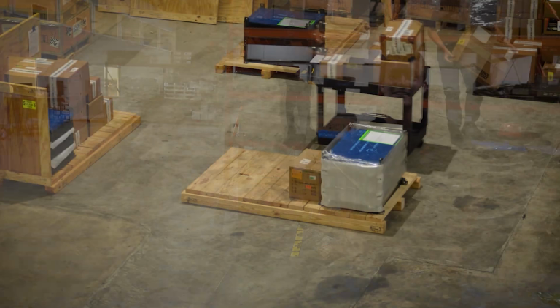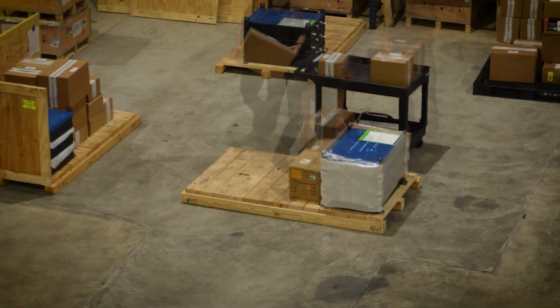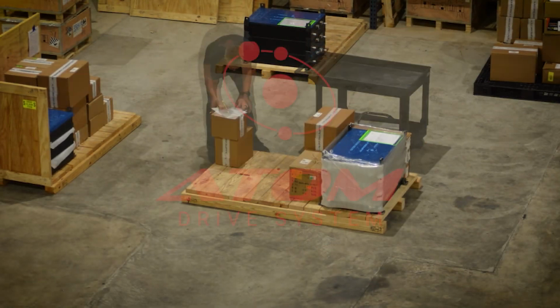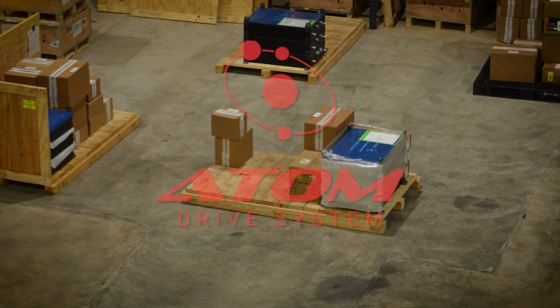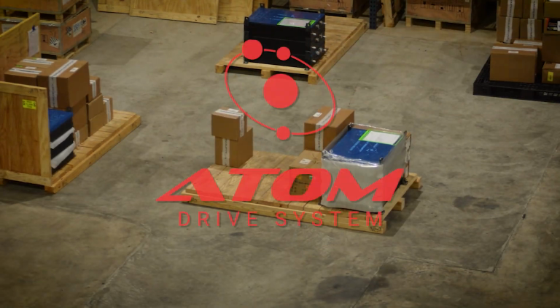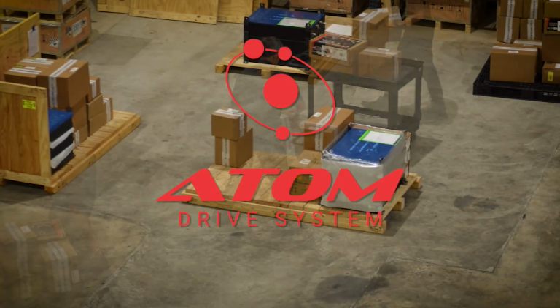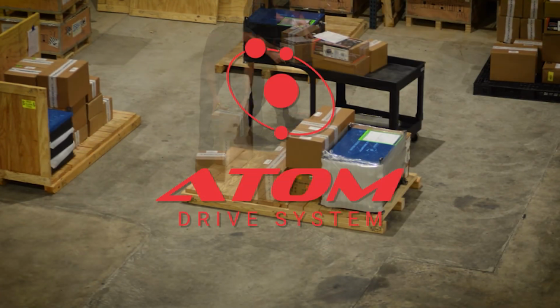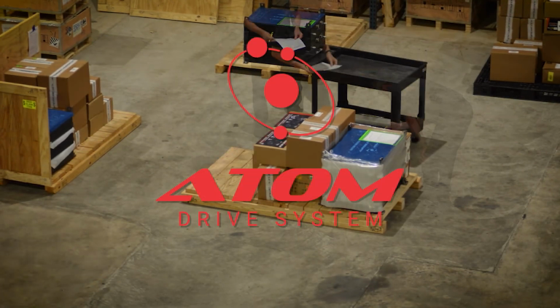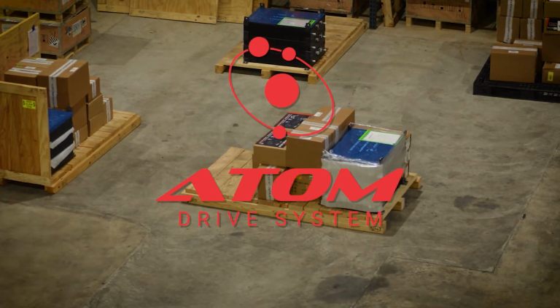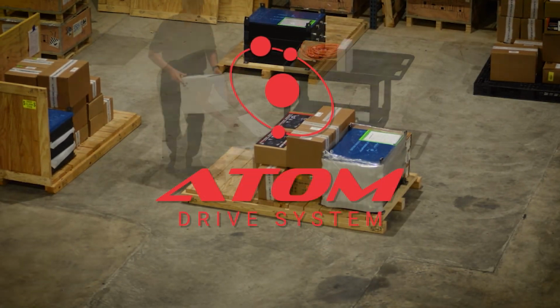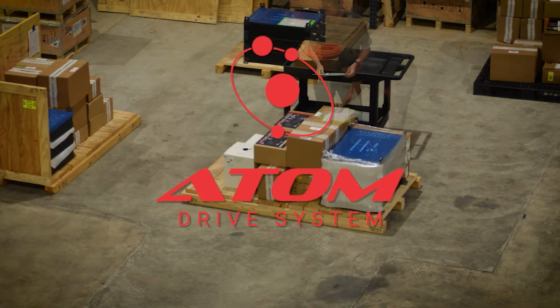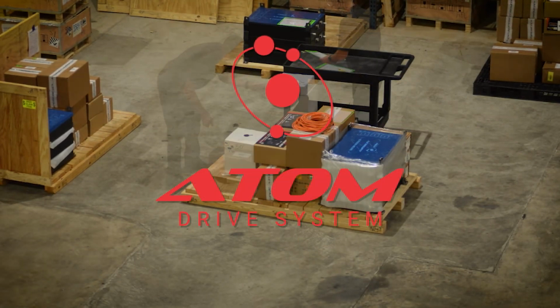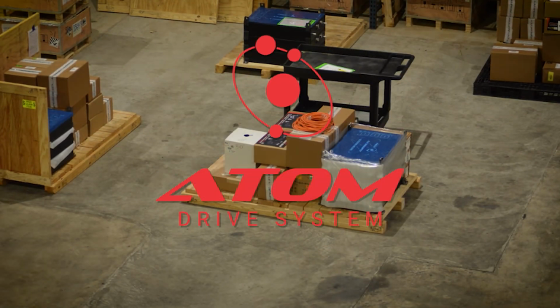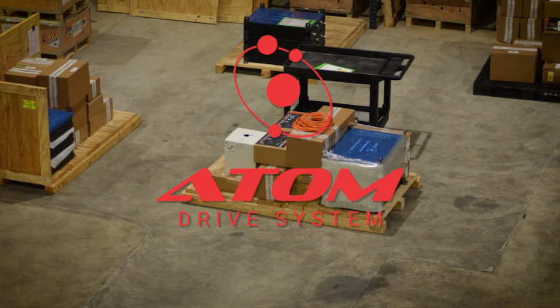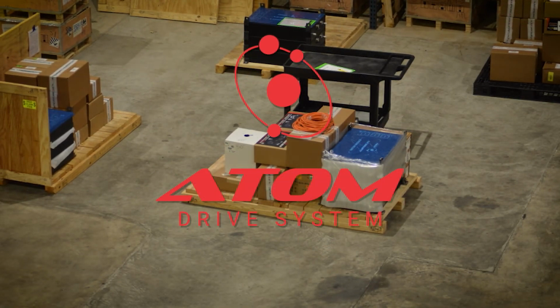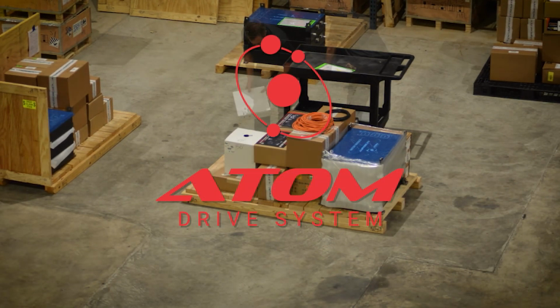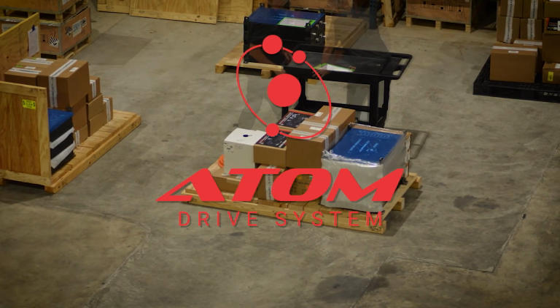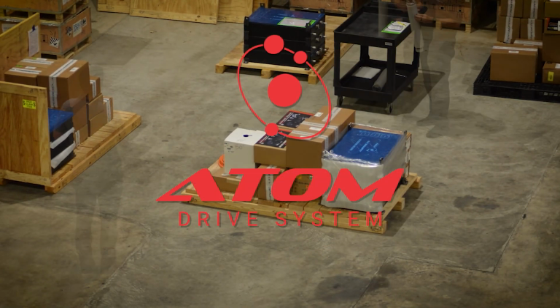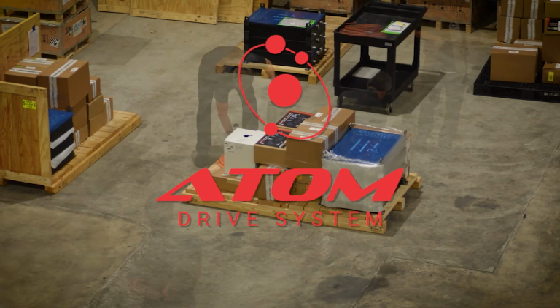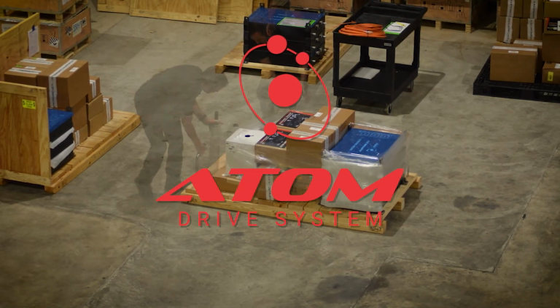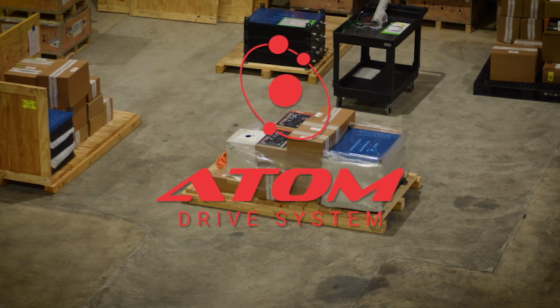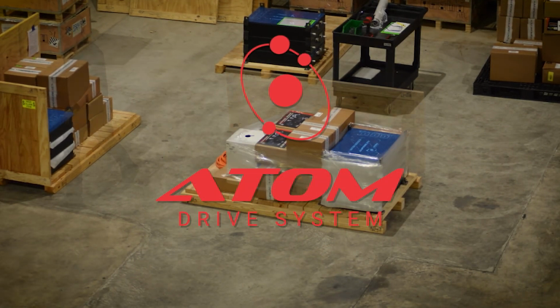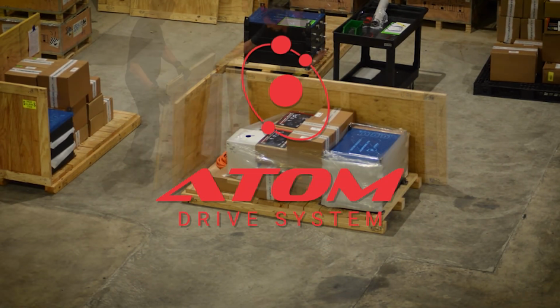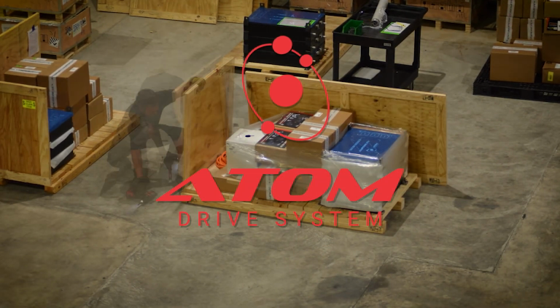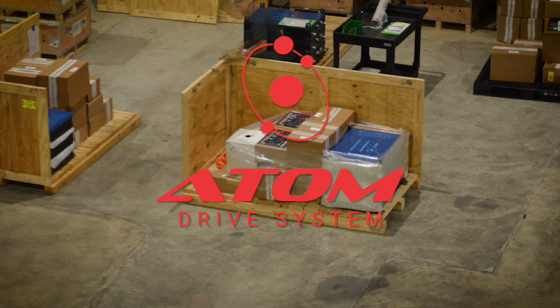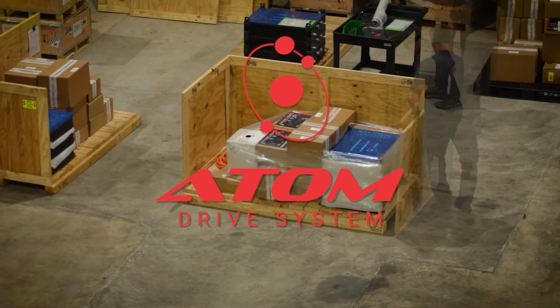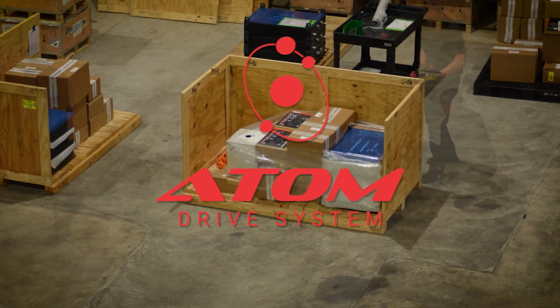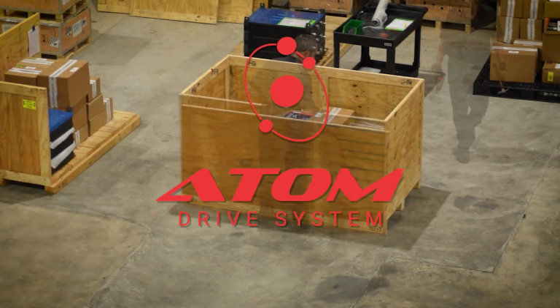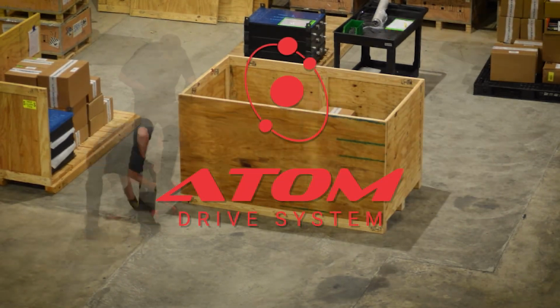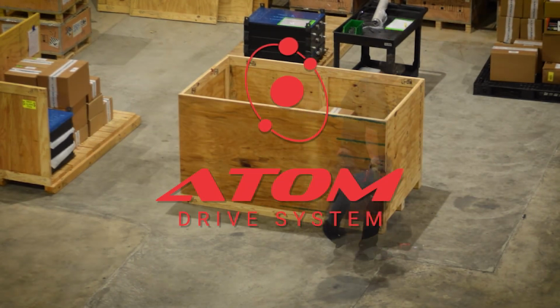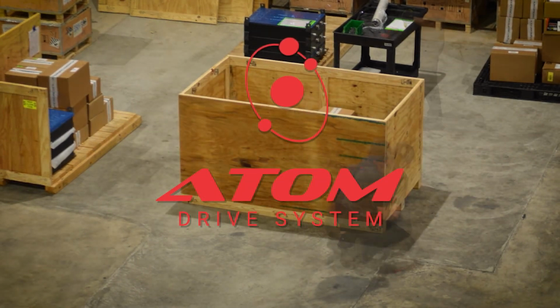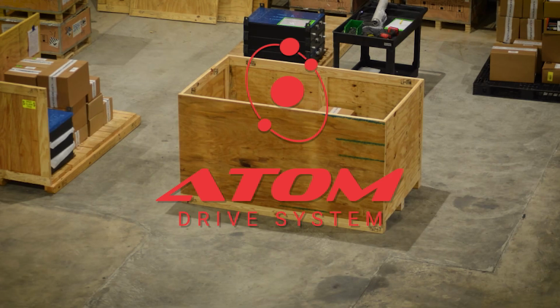So with the Atom Drive system, we do that plug and play out of the box so you don't have to worry about it.